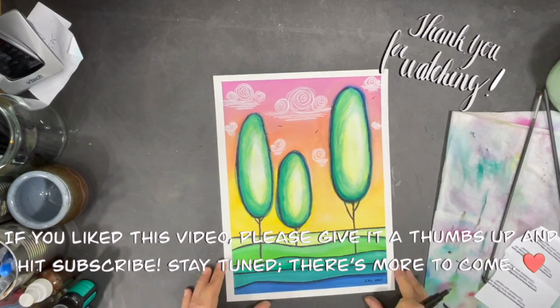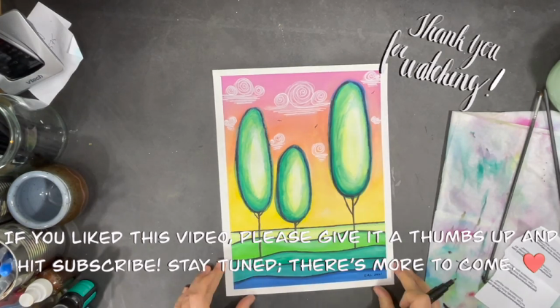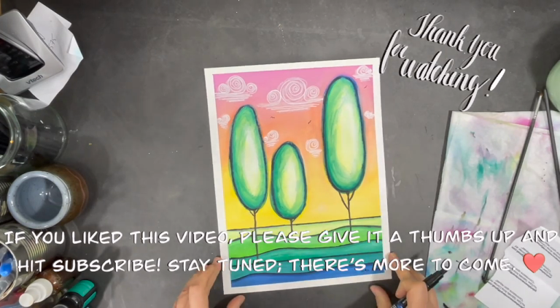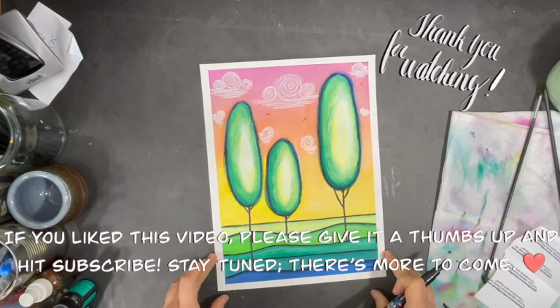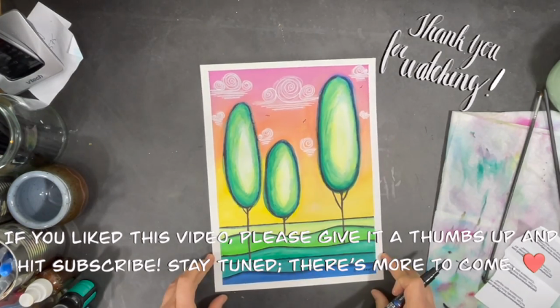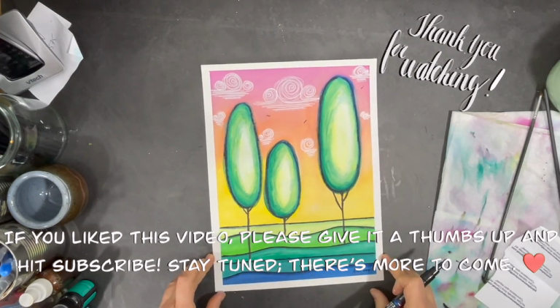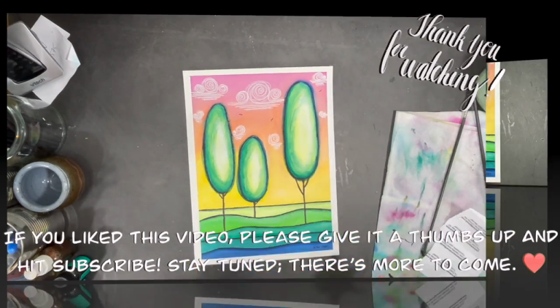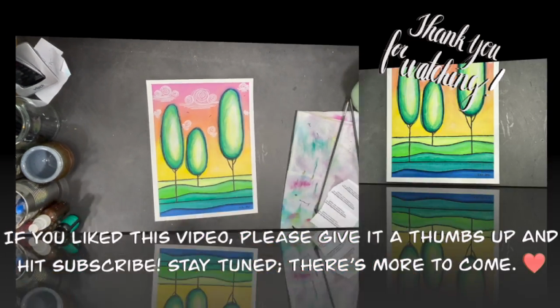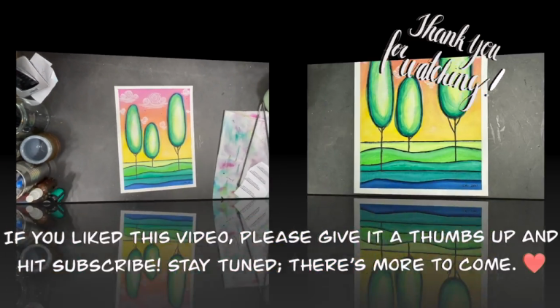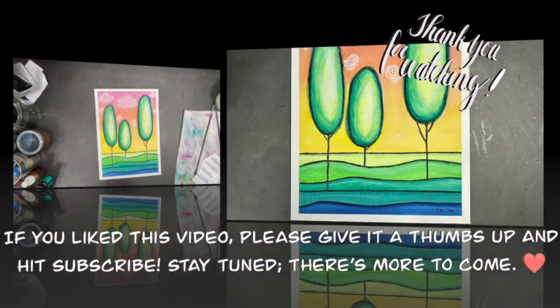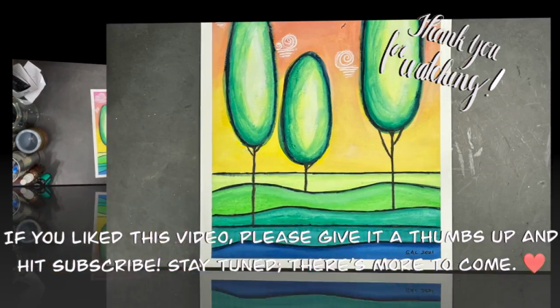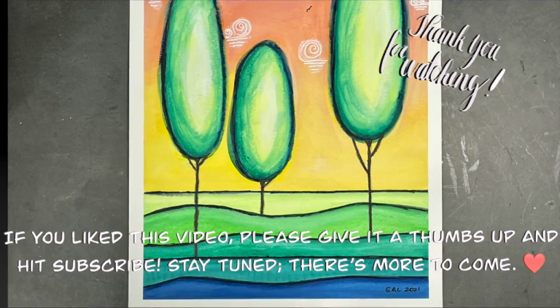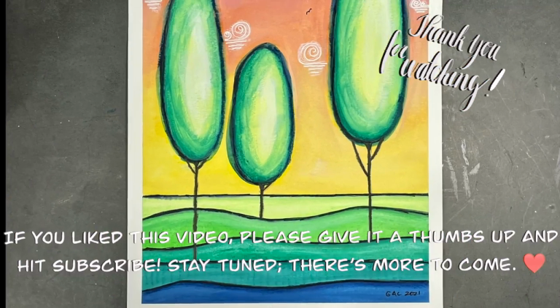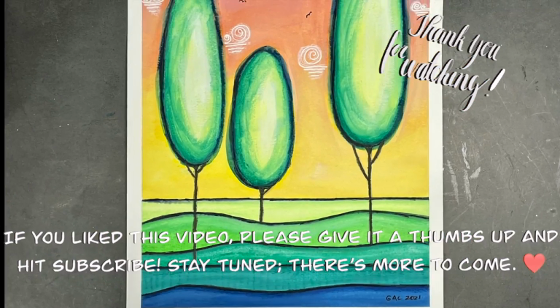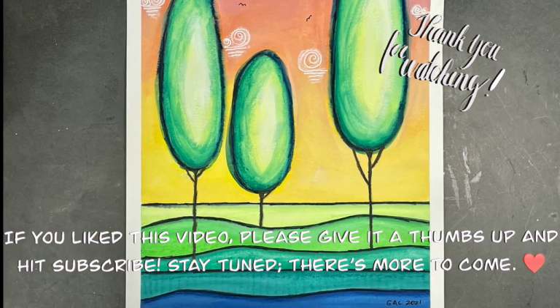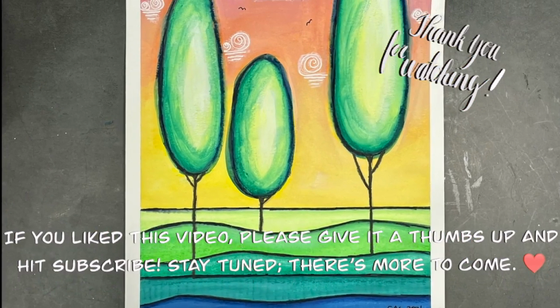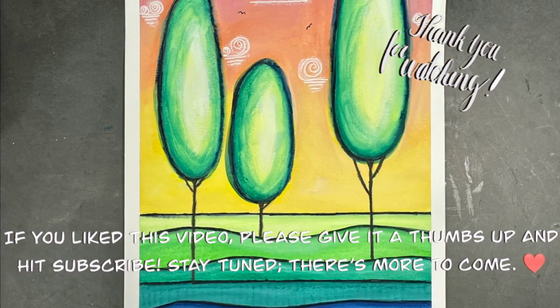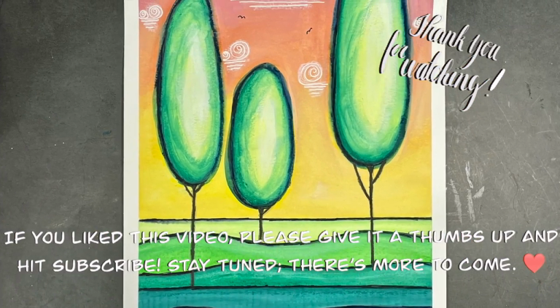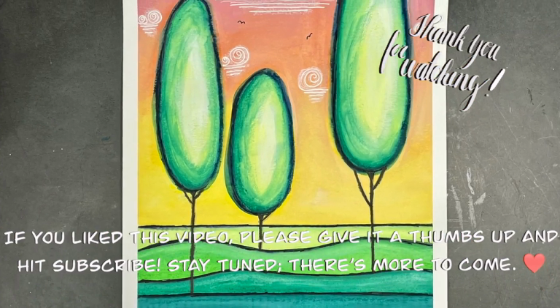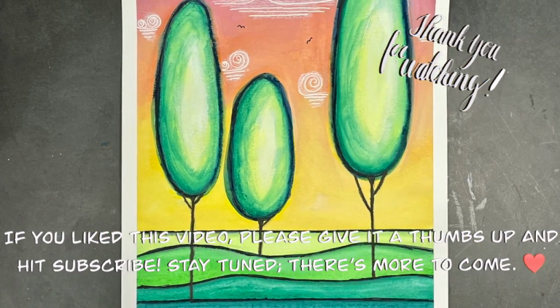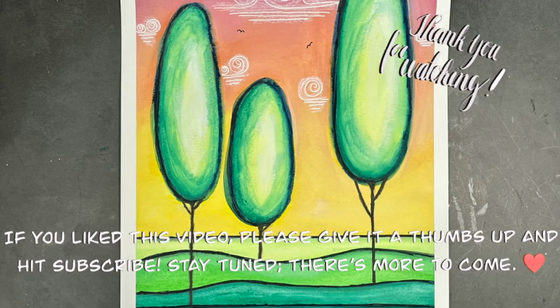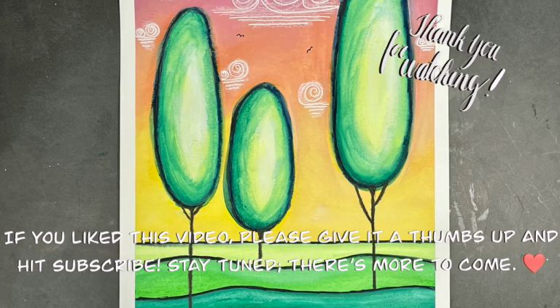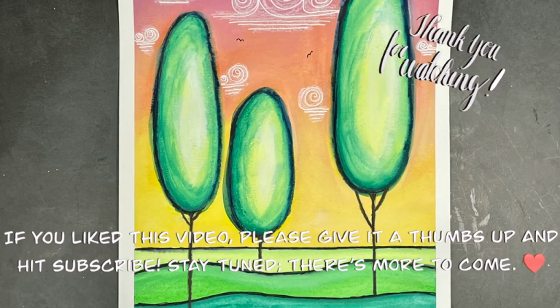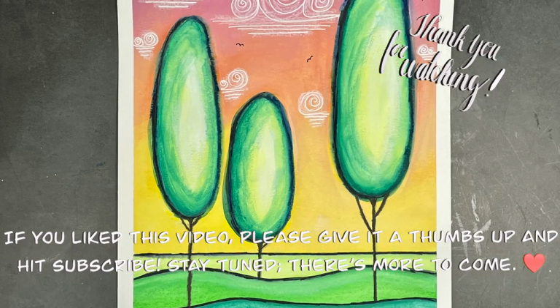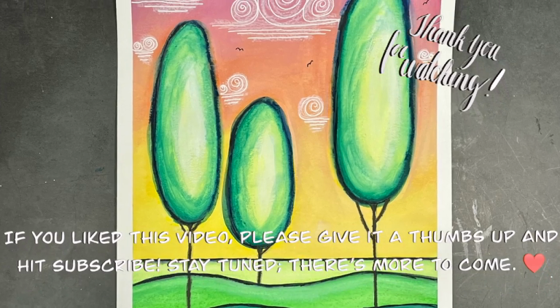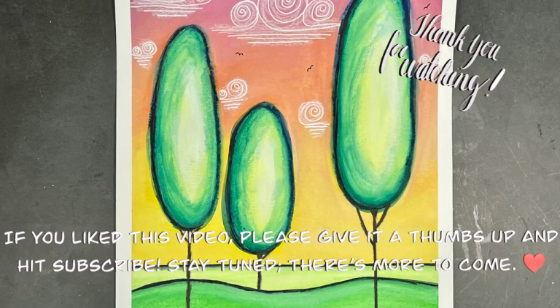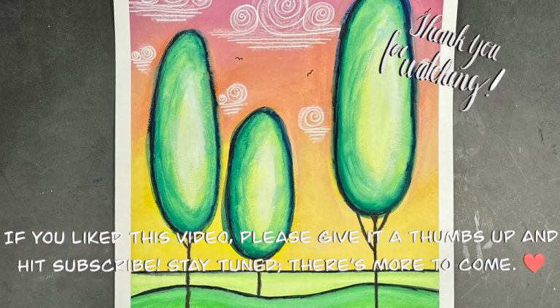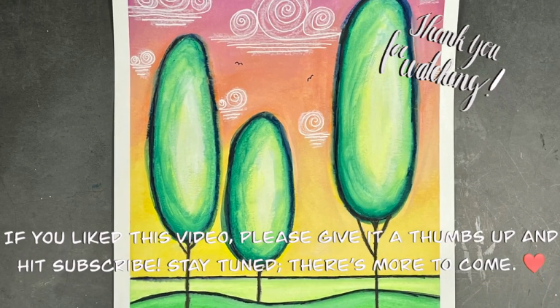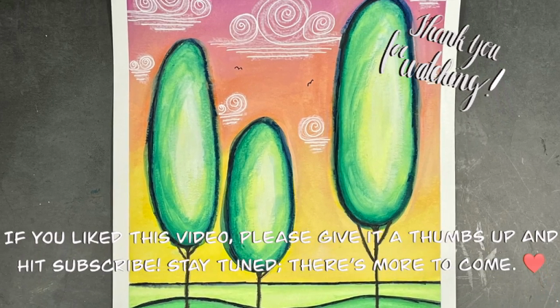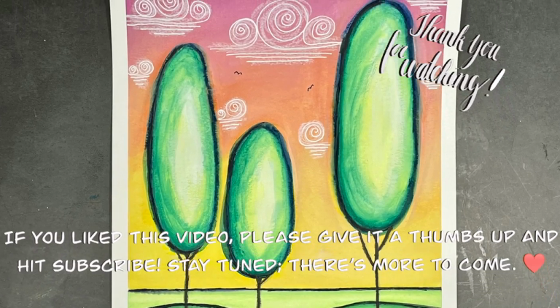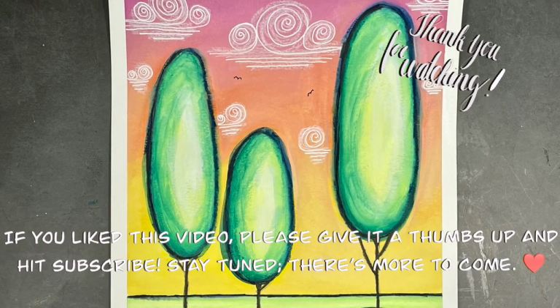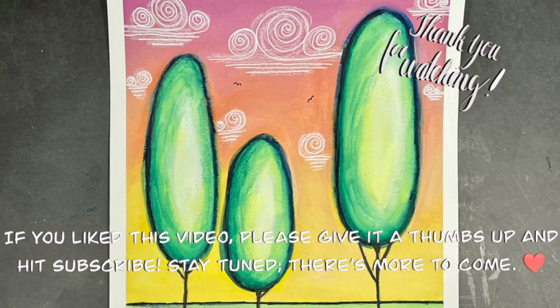Thank you for making the time to watch. I hope you have a wonderful week and happy creating!